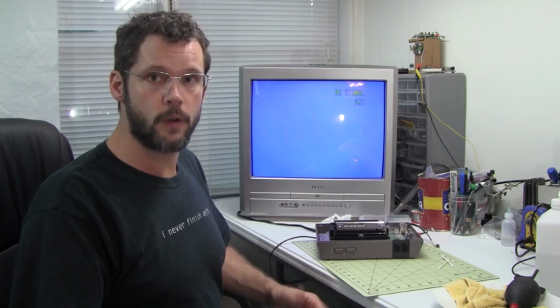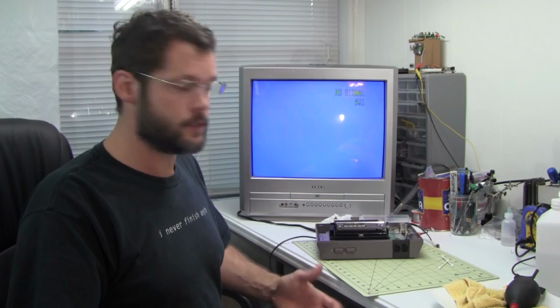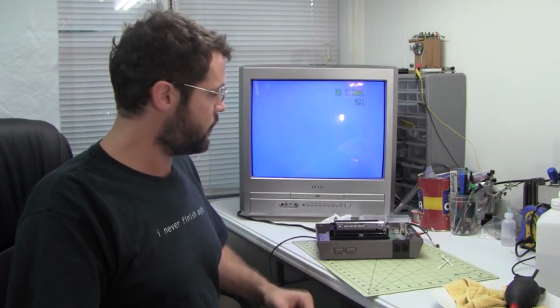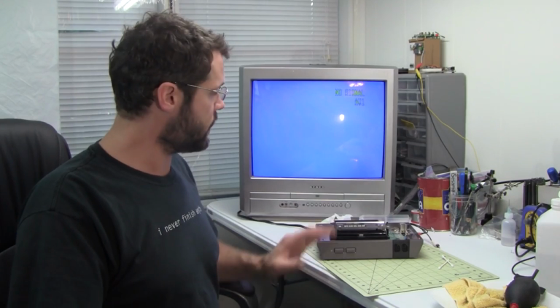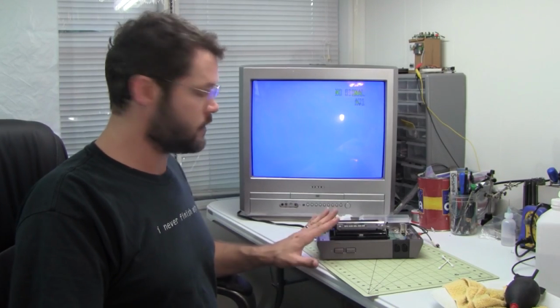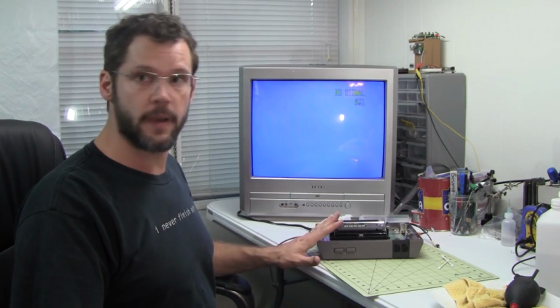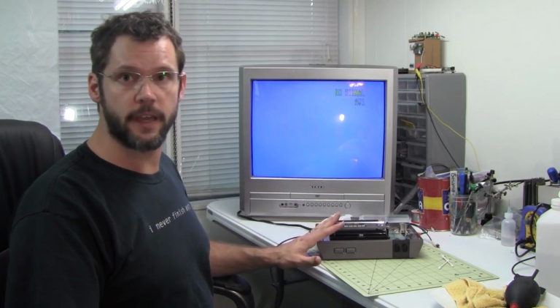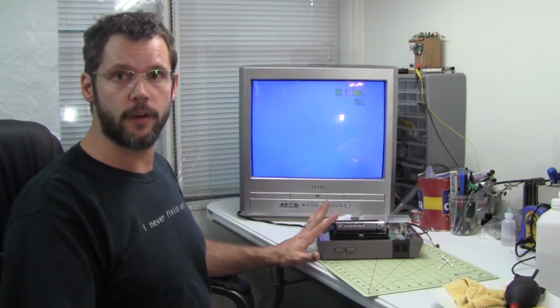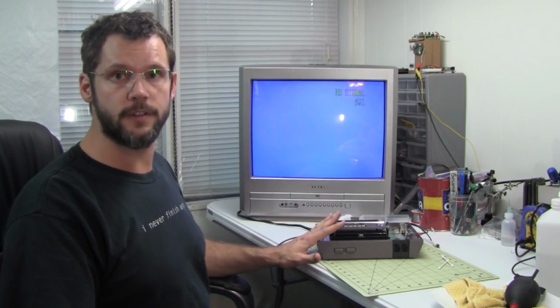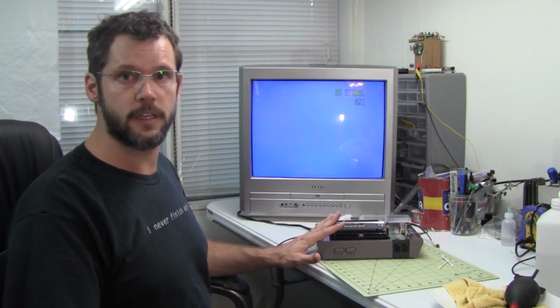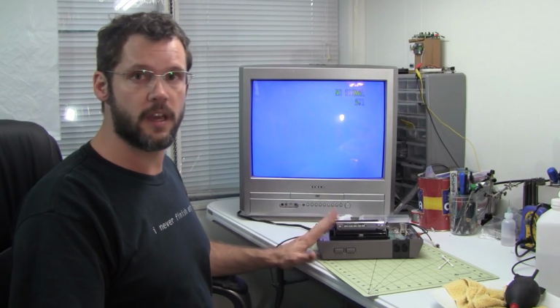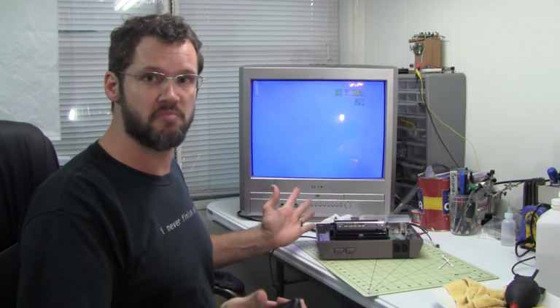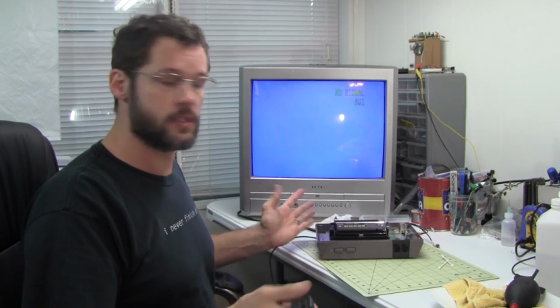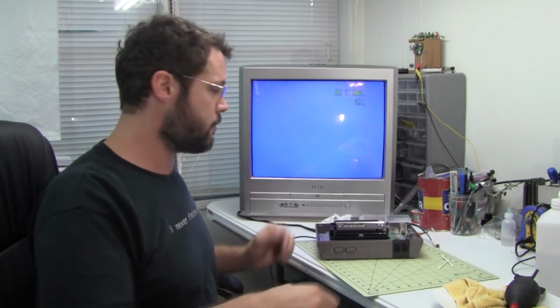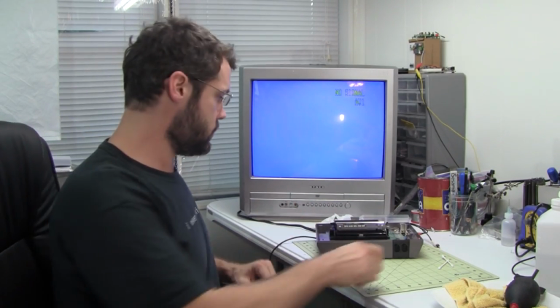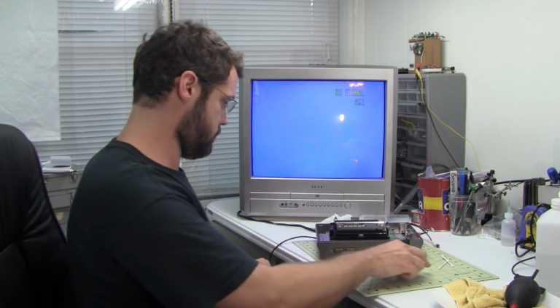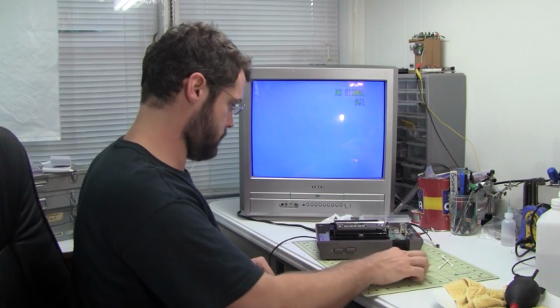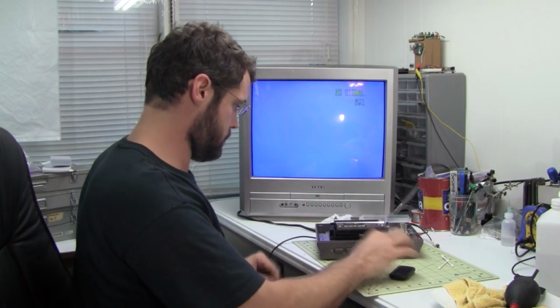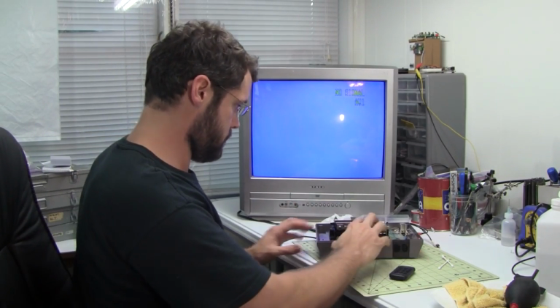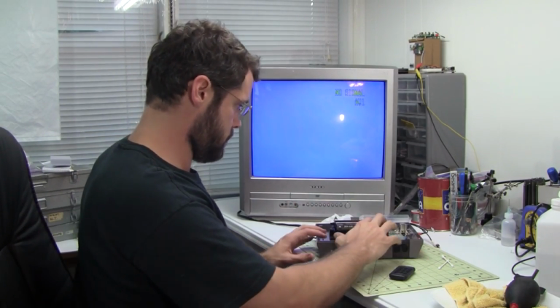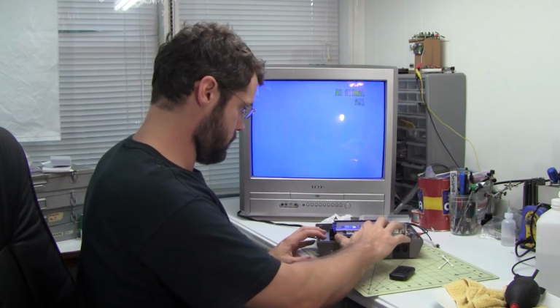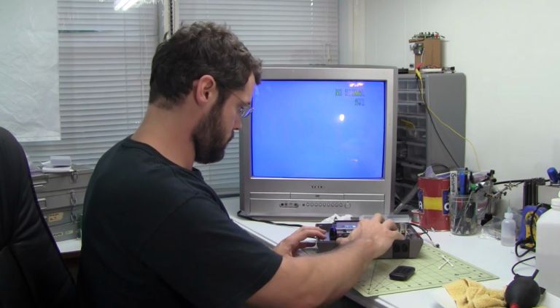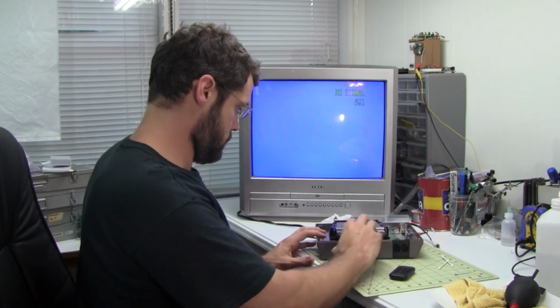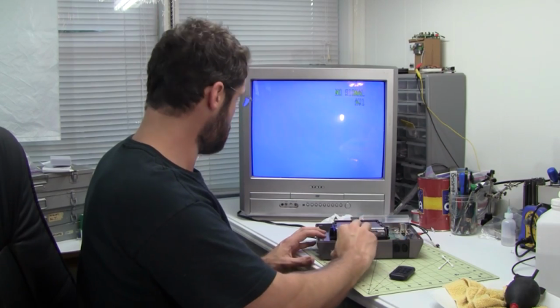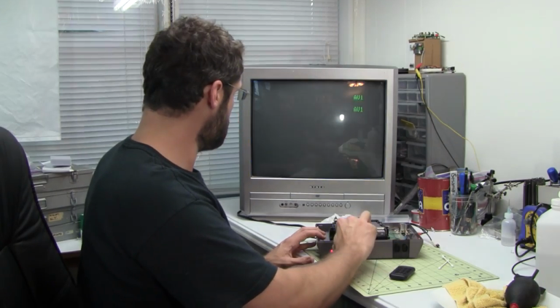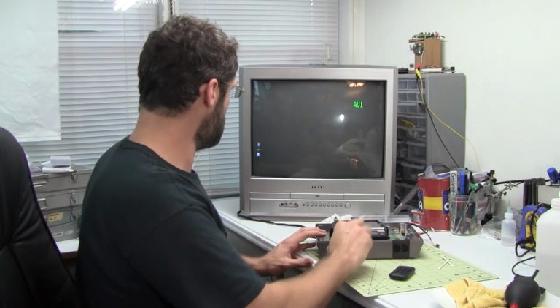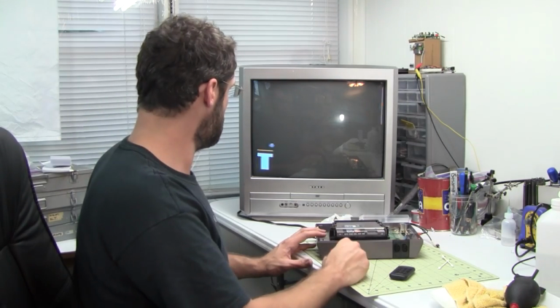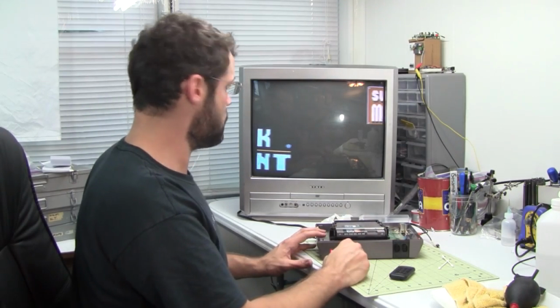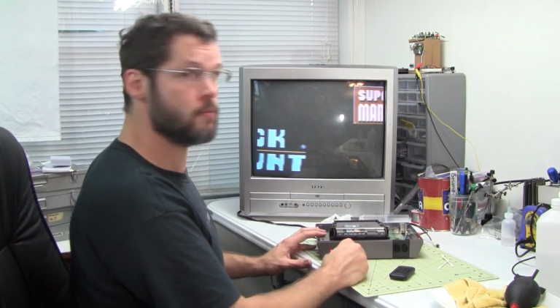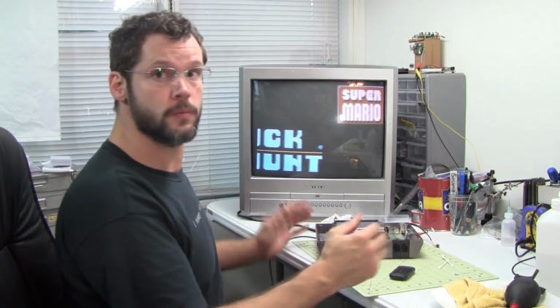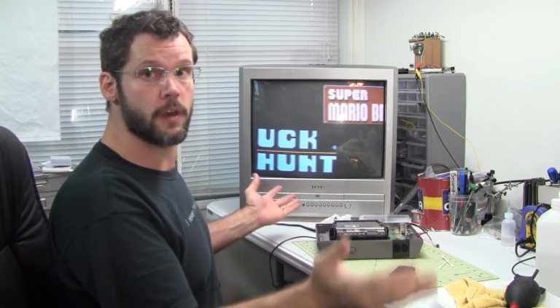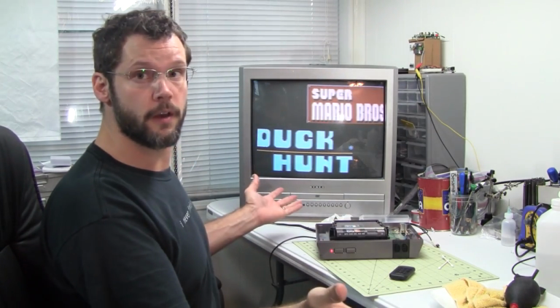Okay, so I've got it back together enough to test it out and see what happens. Let's go ahead and see what happens — ta-da!